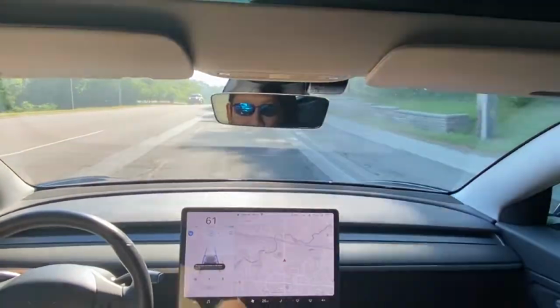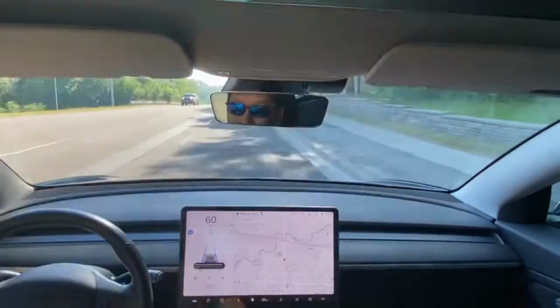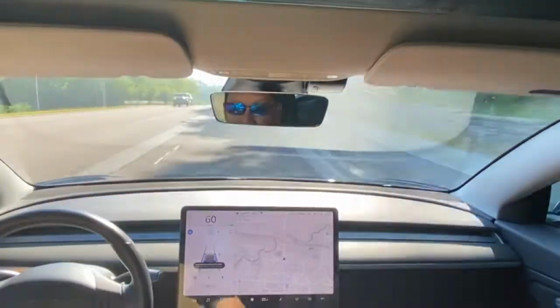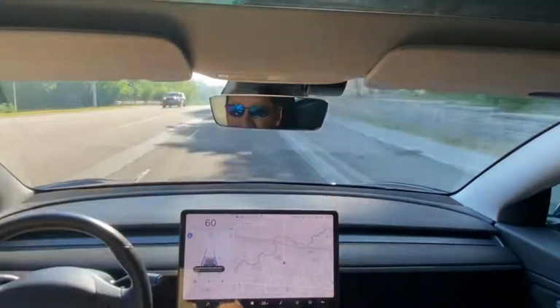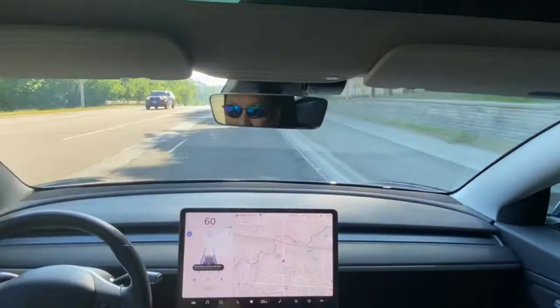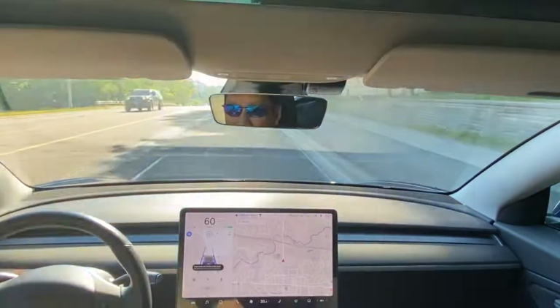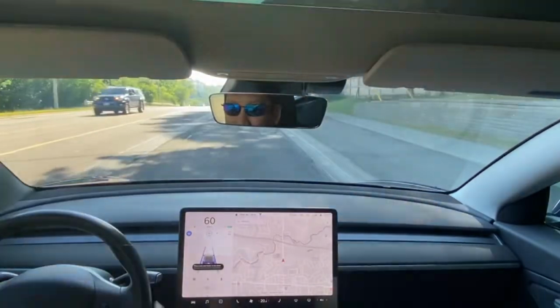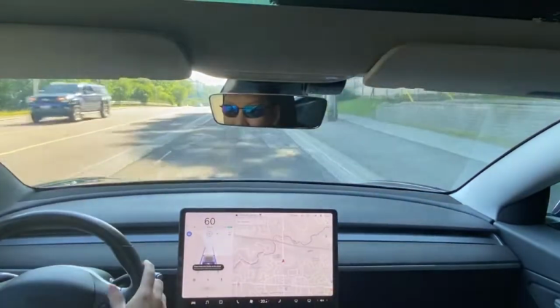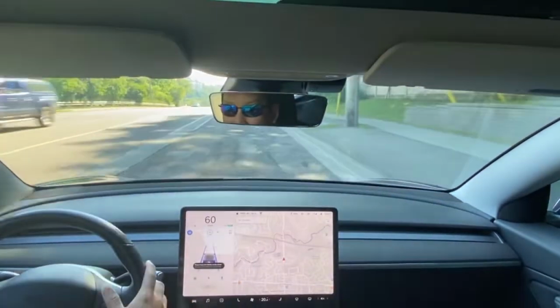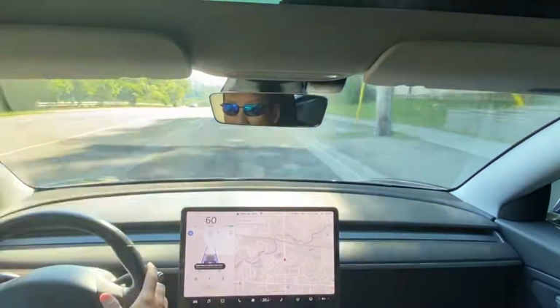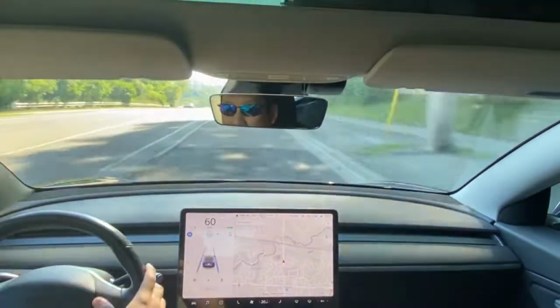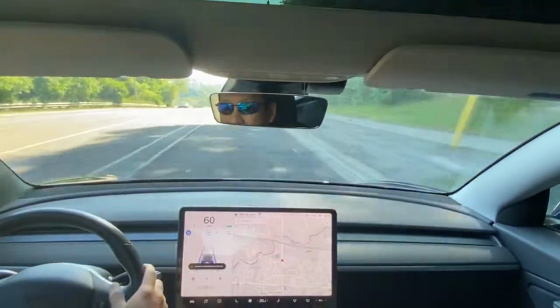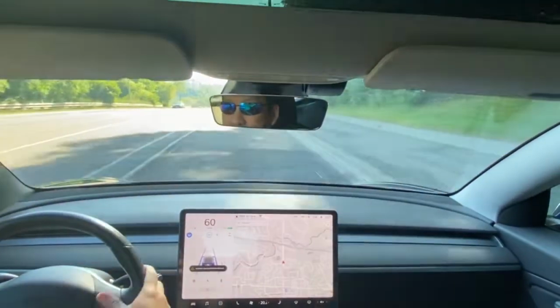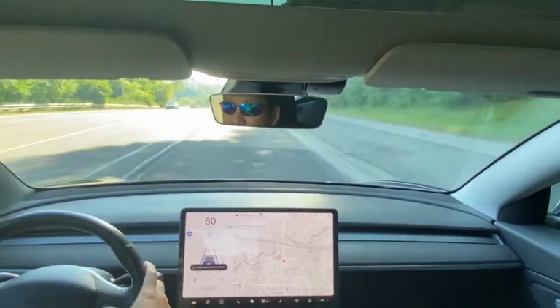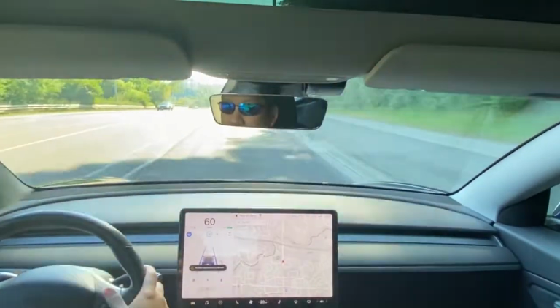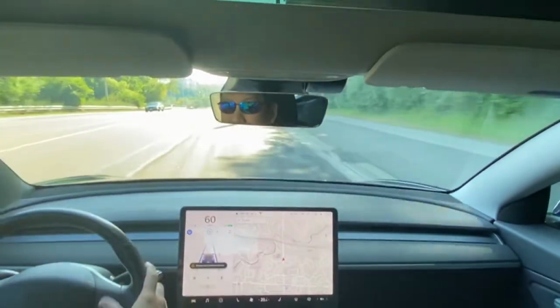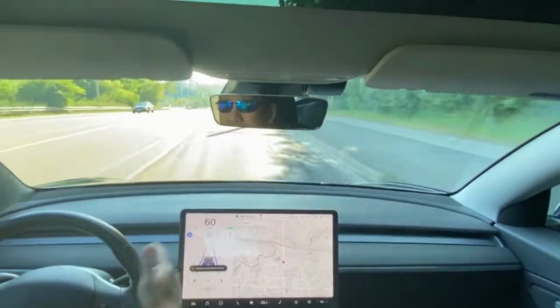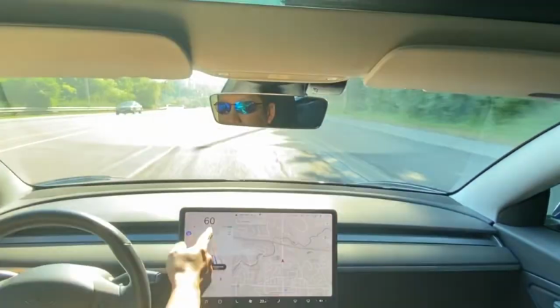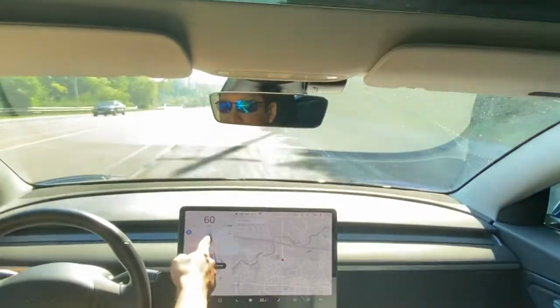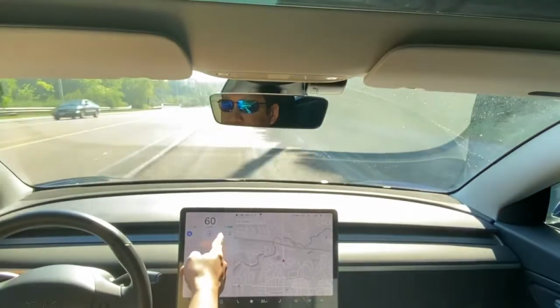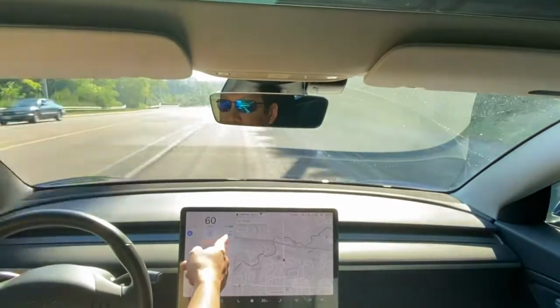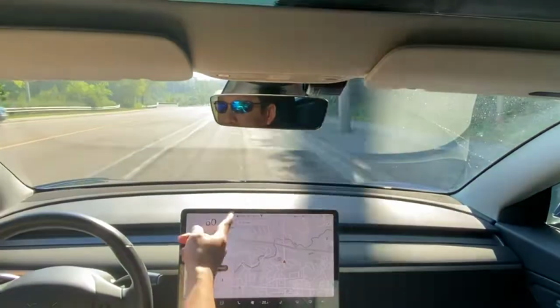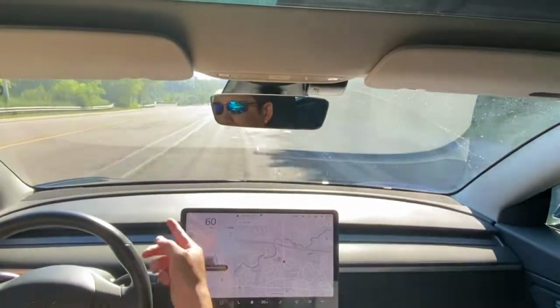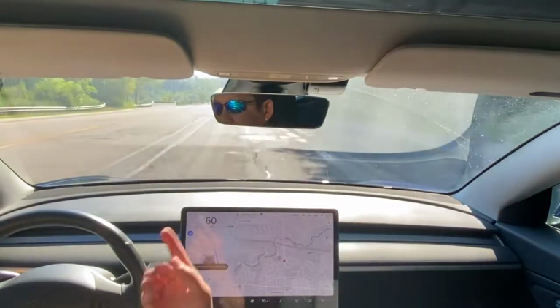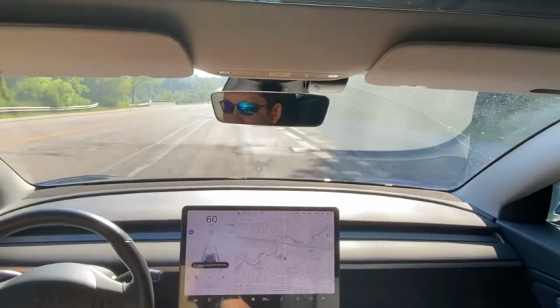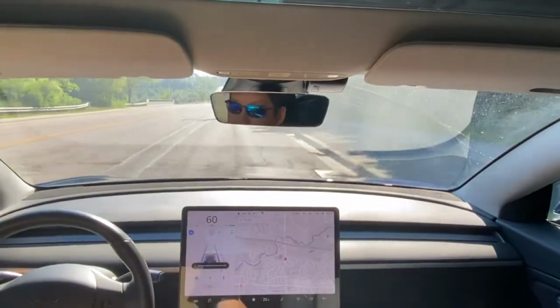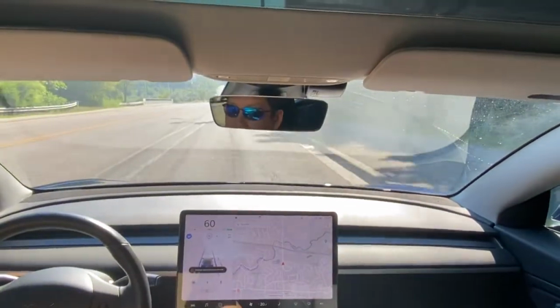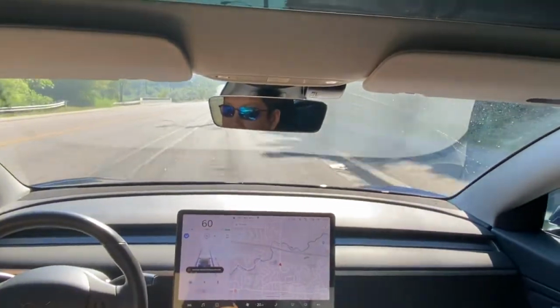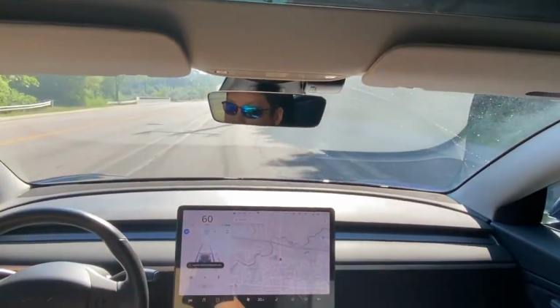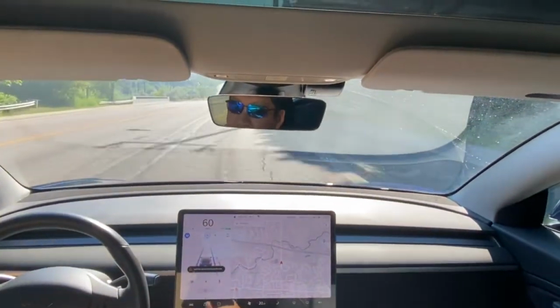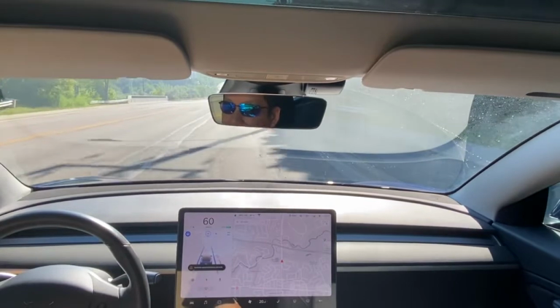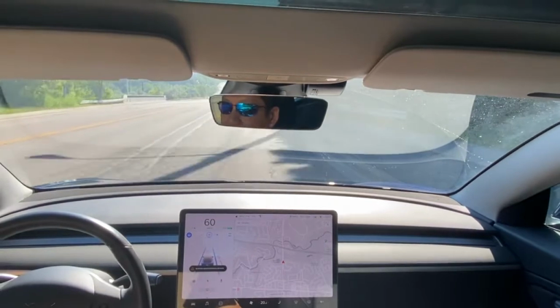We're going to put it back into autopilot at the maximum speed limit — still only lets me go 16, which is the speed limit.